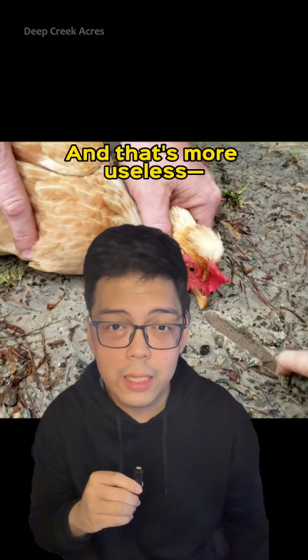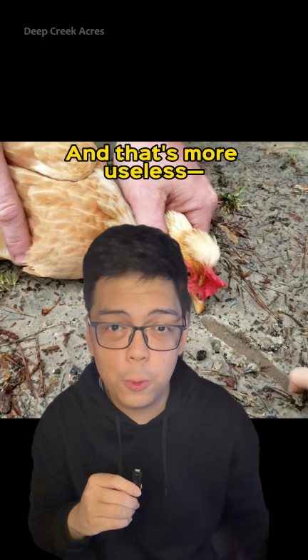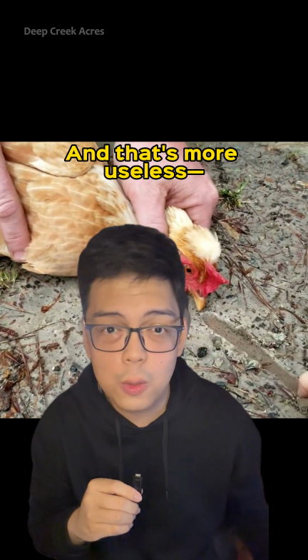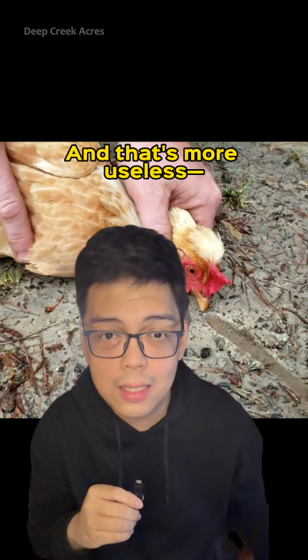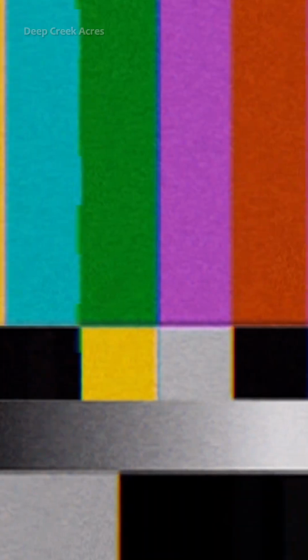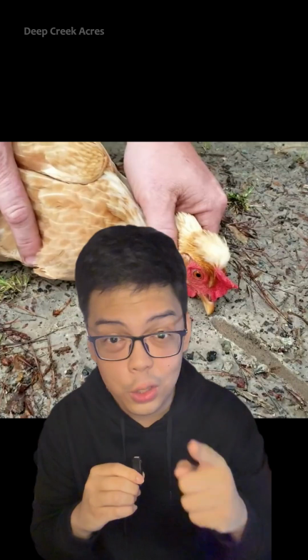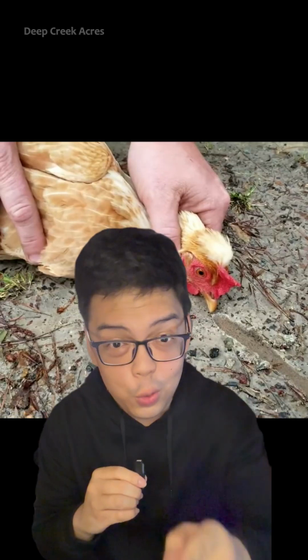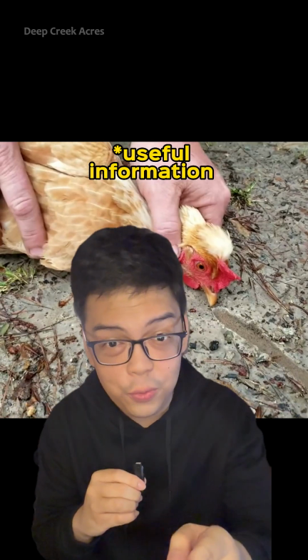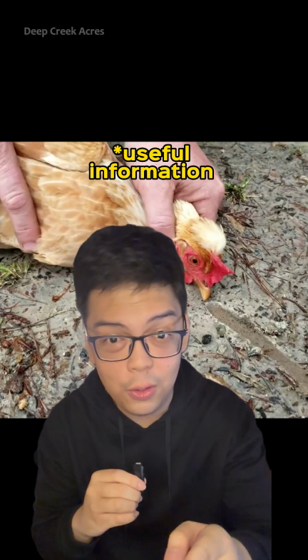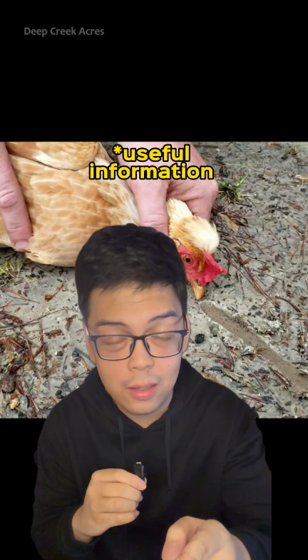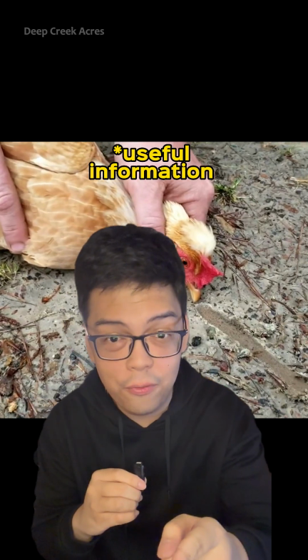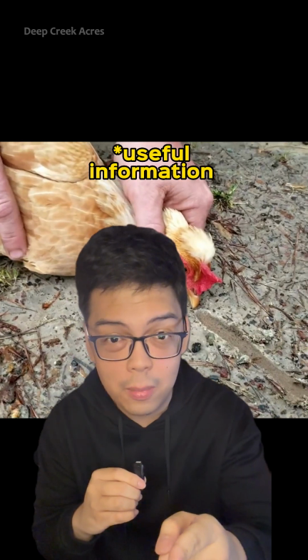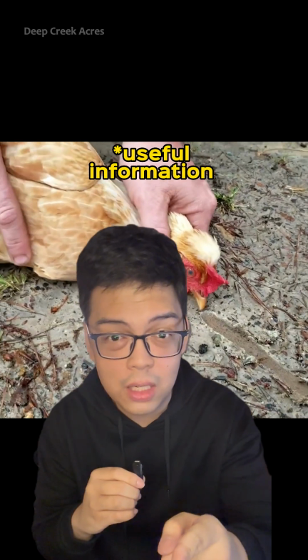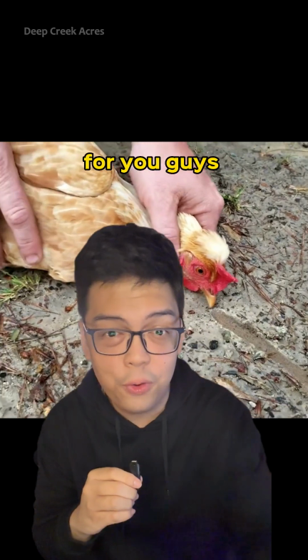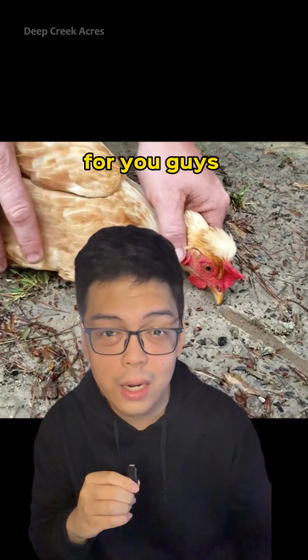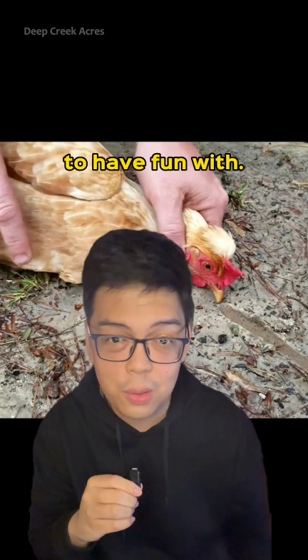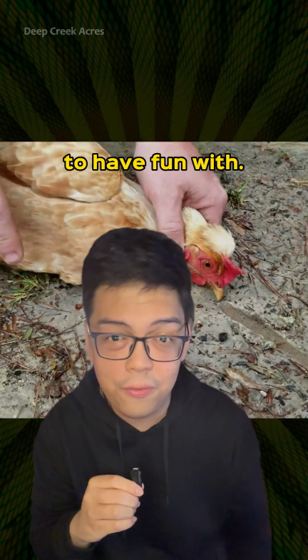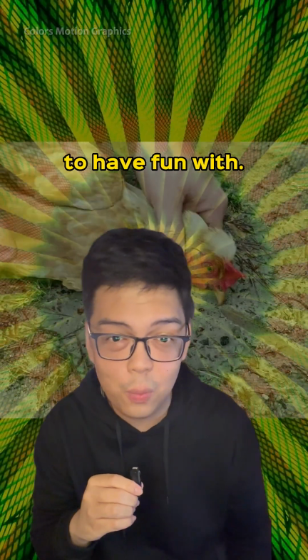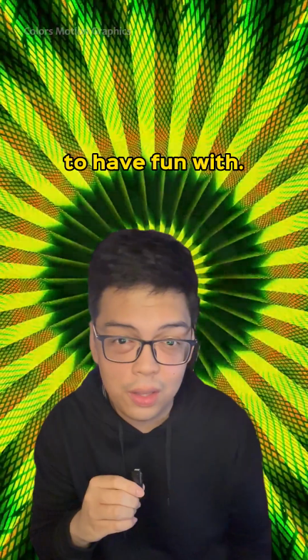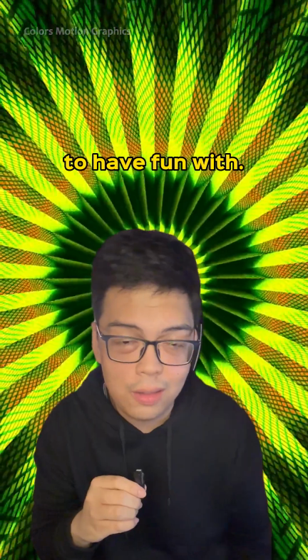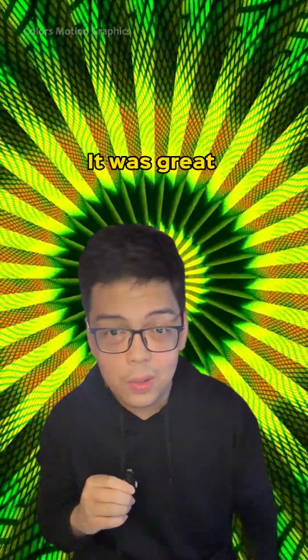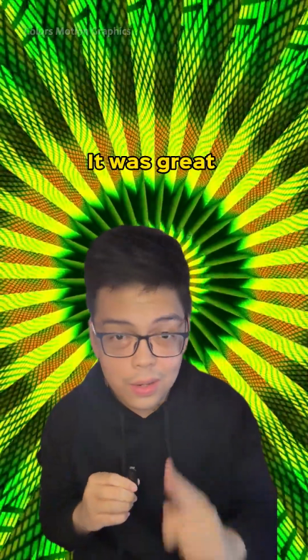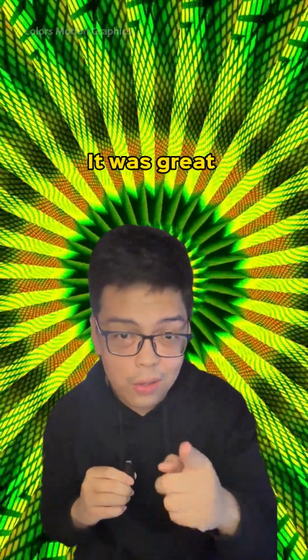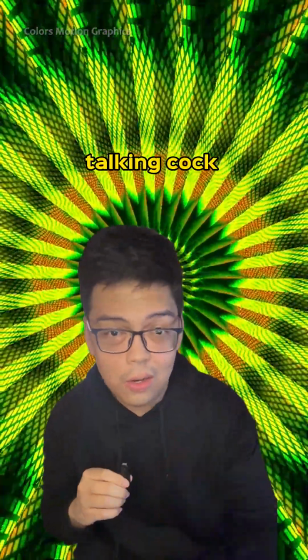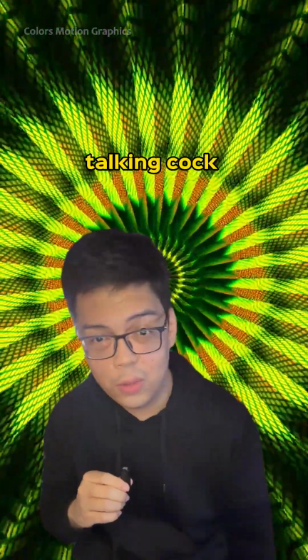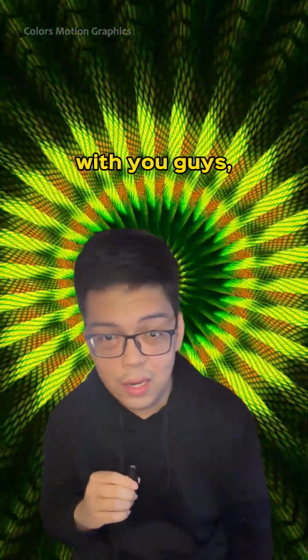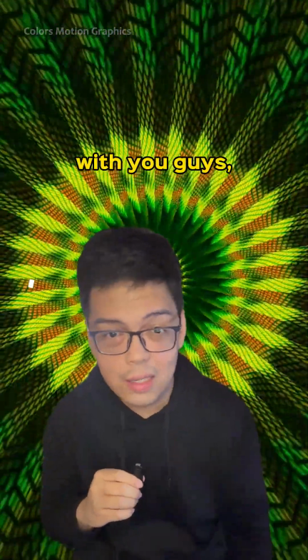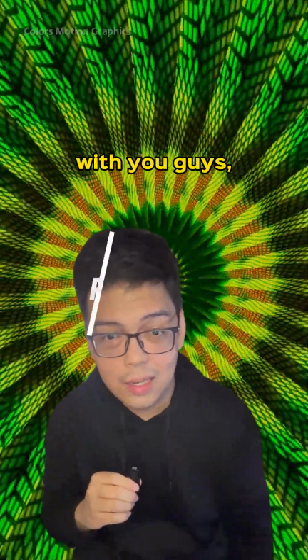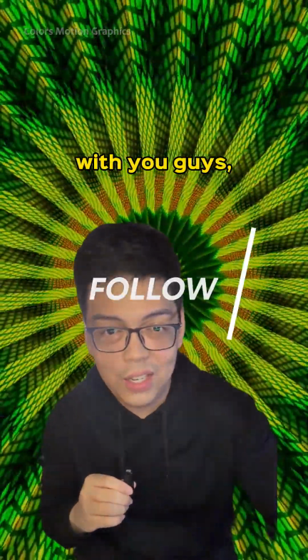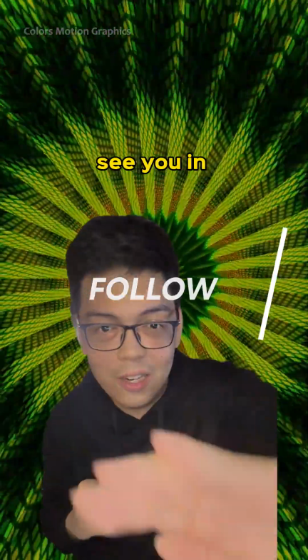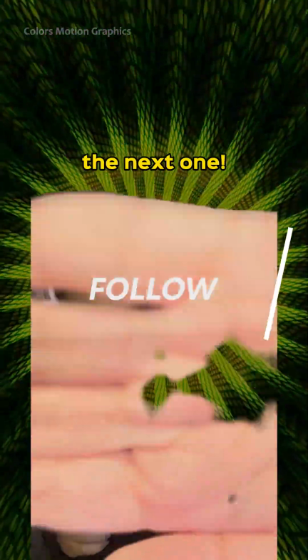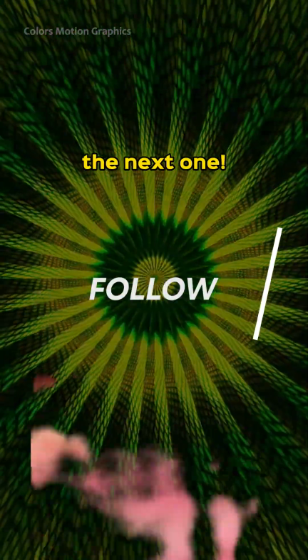And that's more useless — useful information for you guys to have fun with. It was great talking with you guys. See you on the next one.